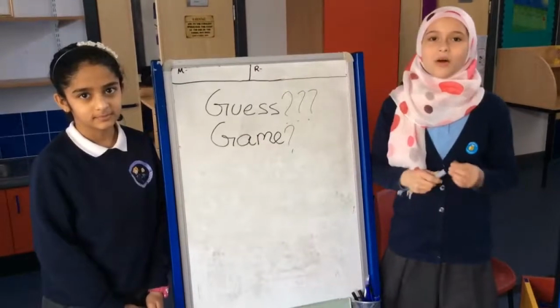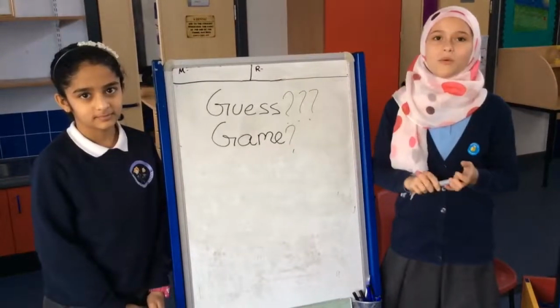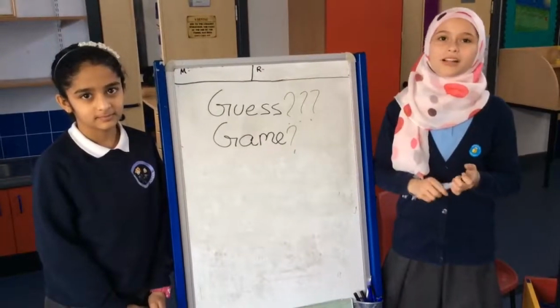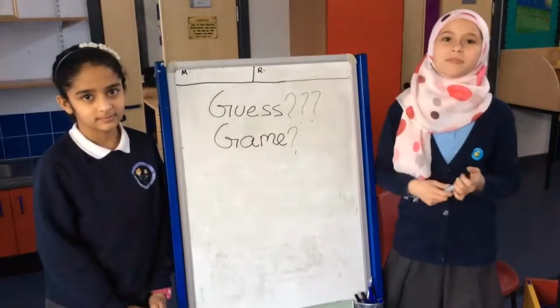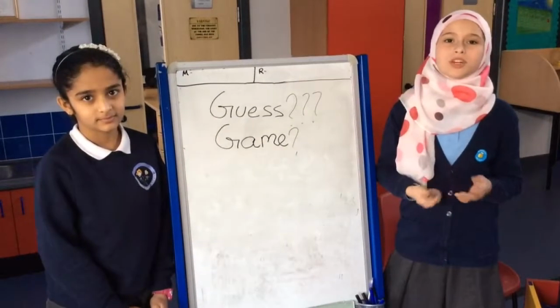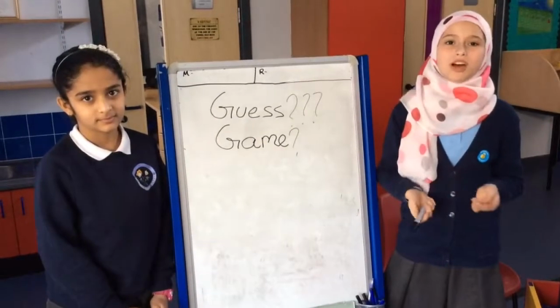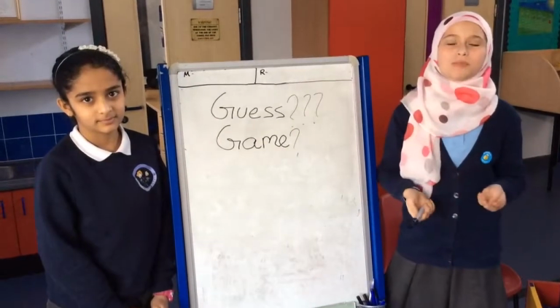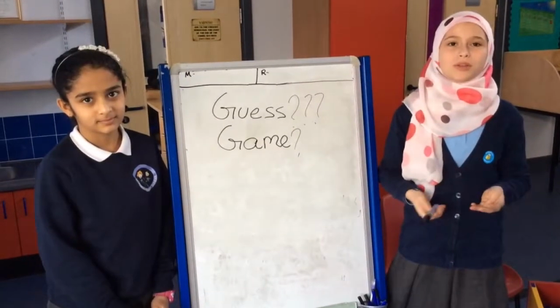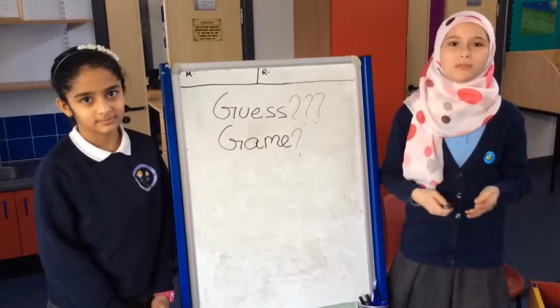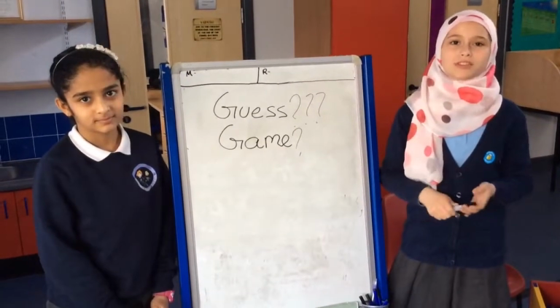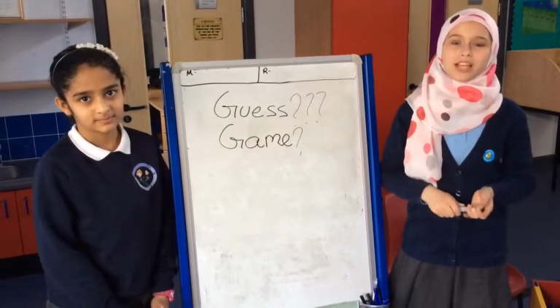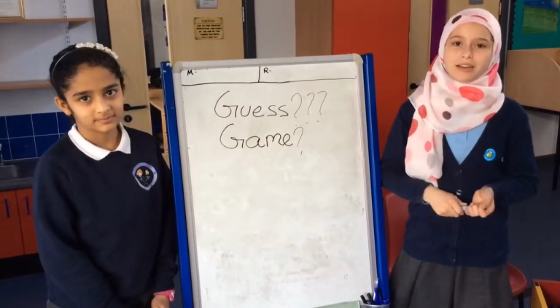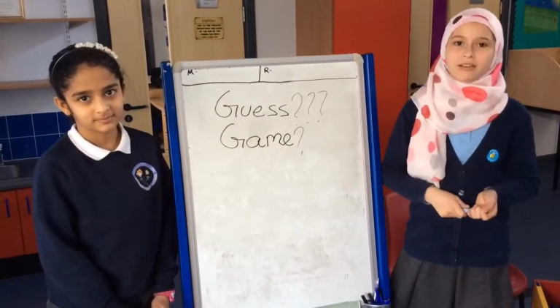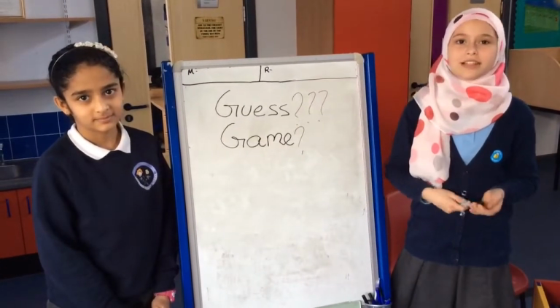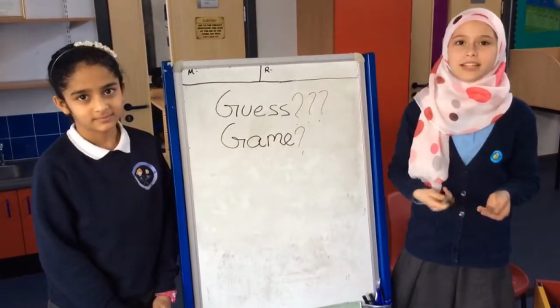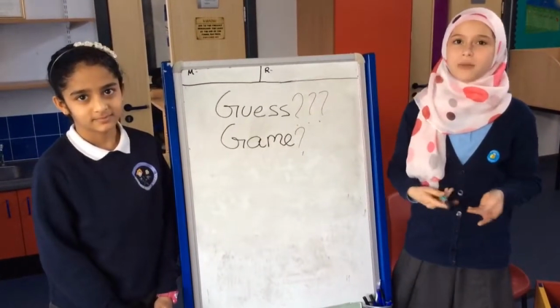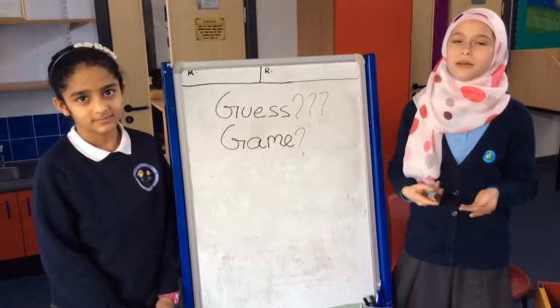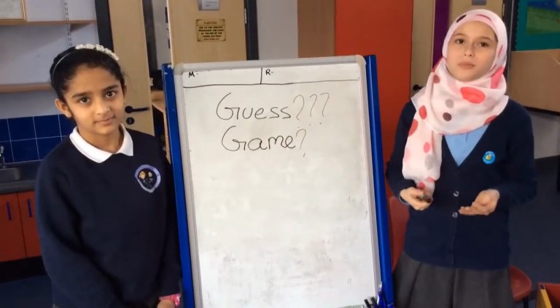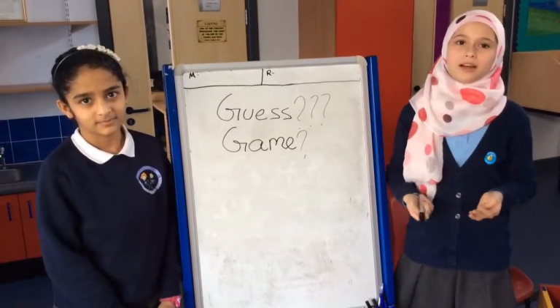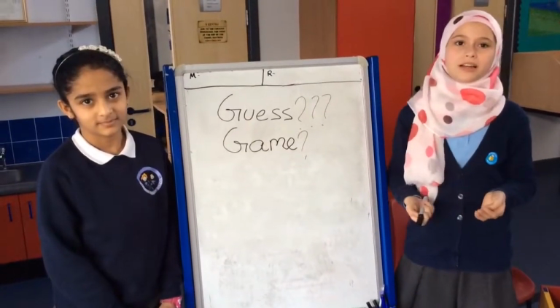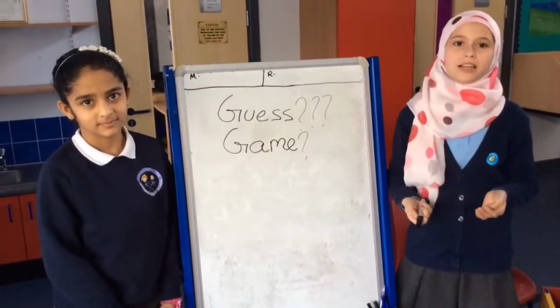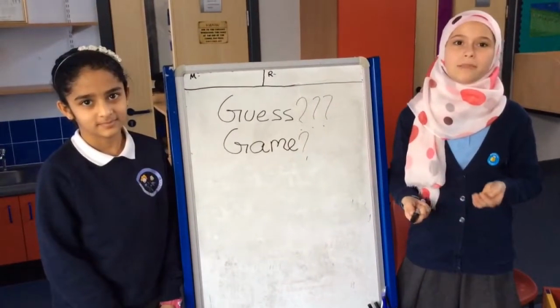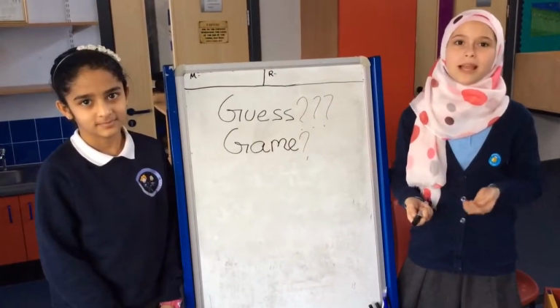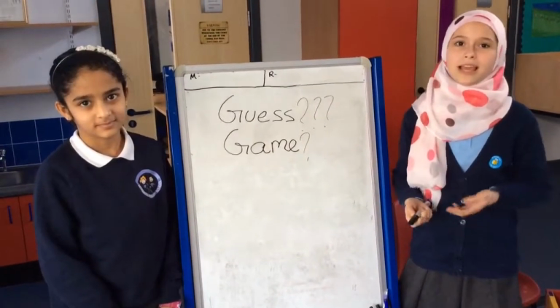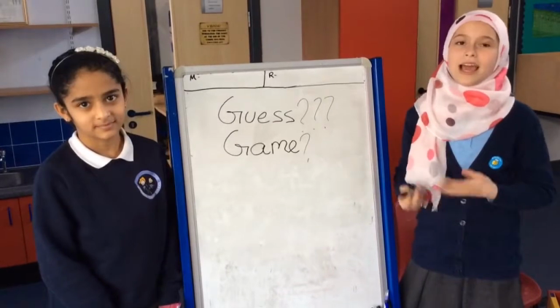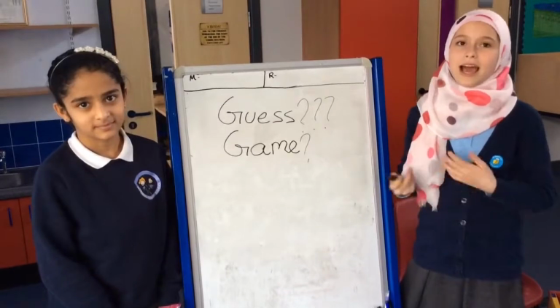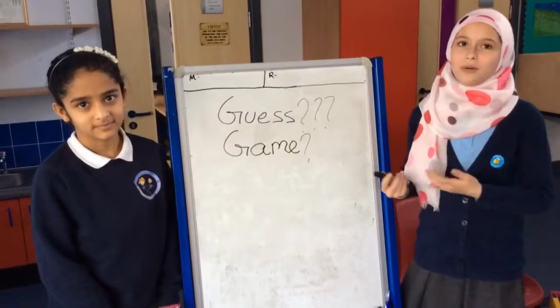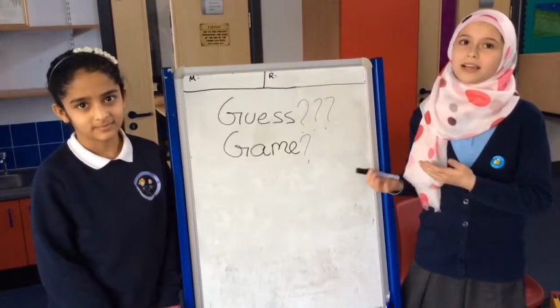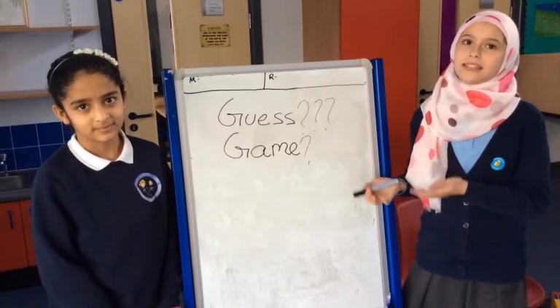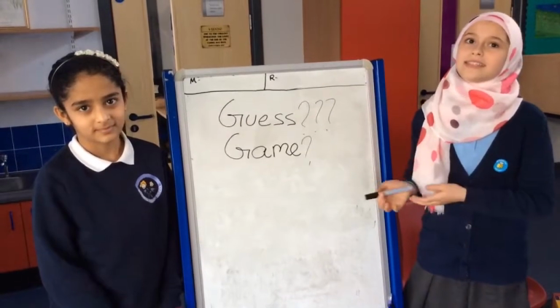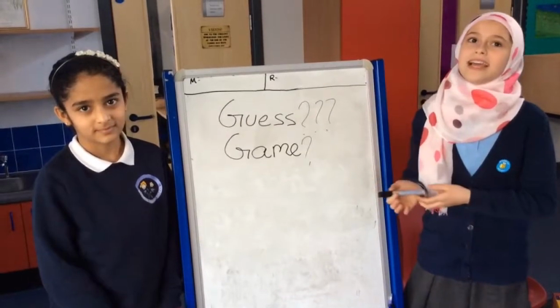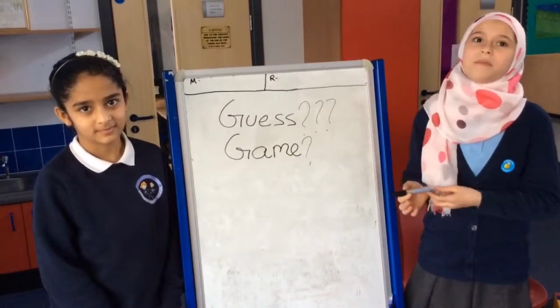Welcome to our Bluebell Channel. Today we are going to play our guess game.